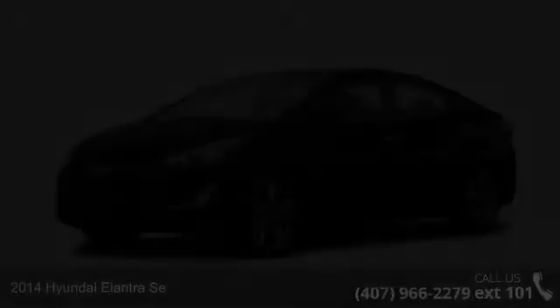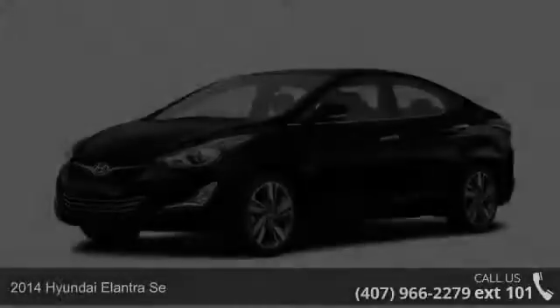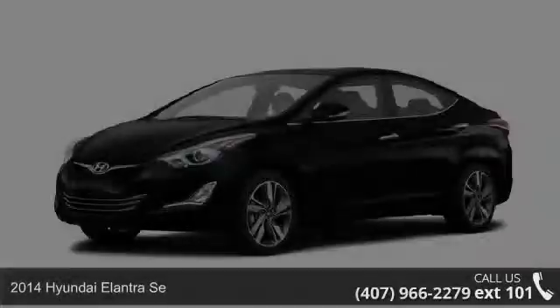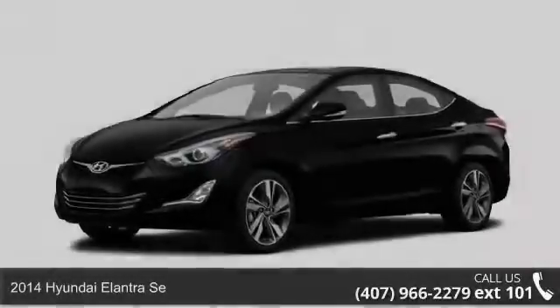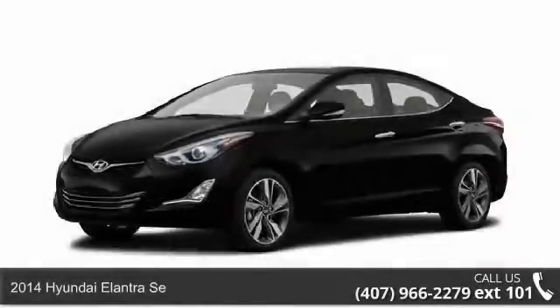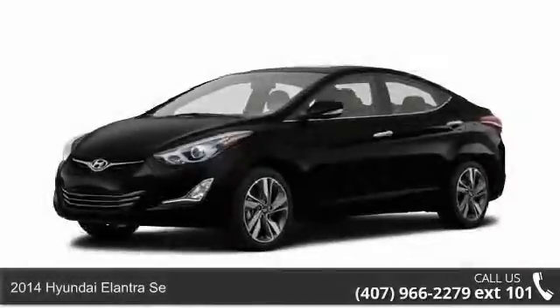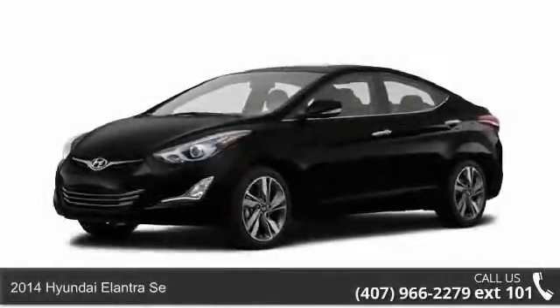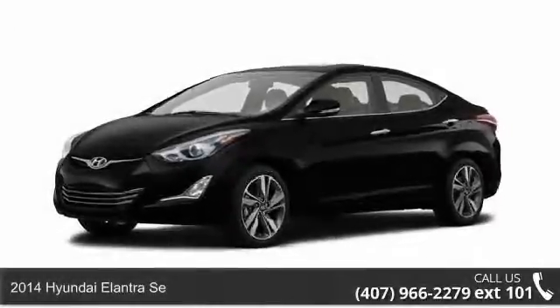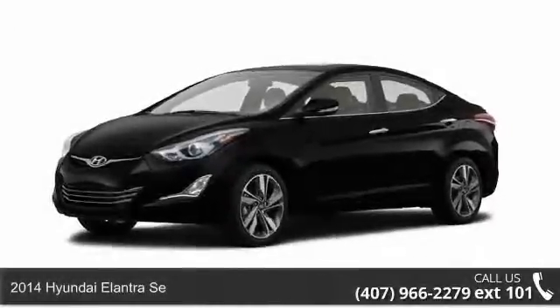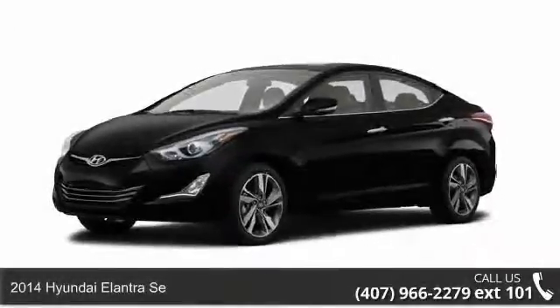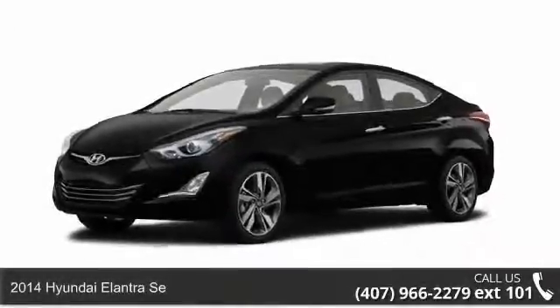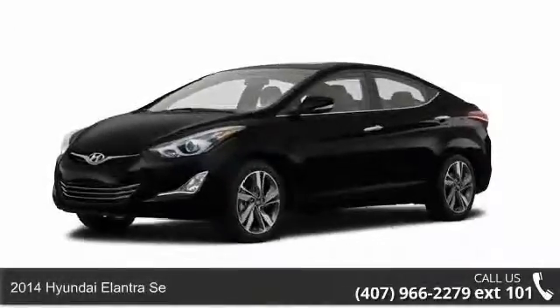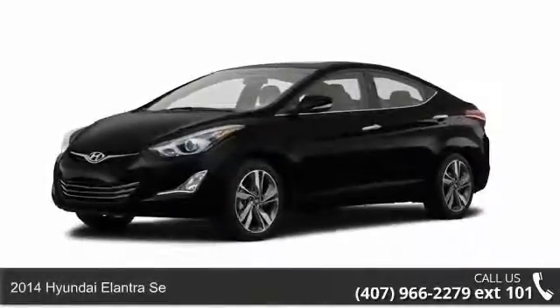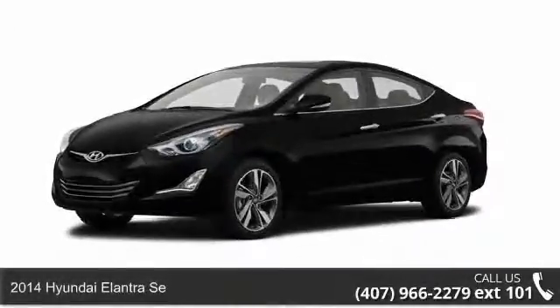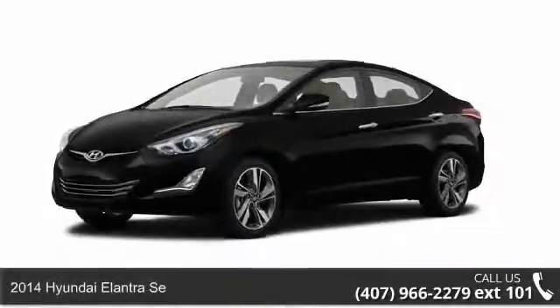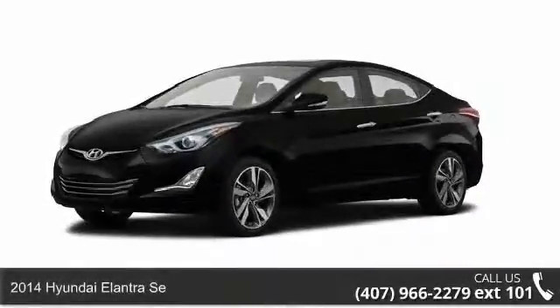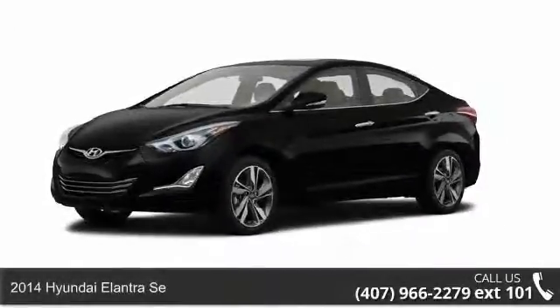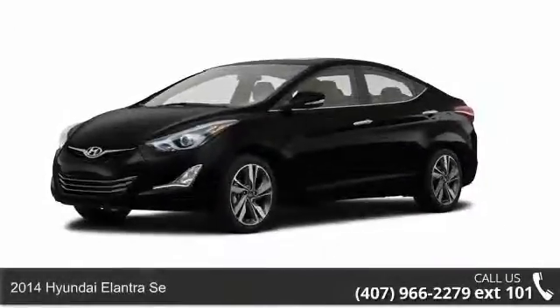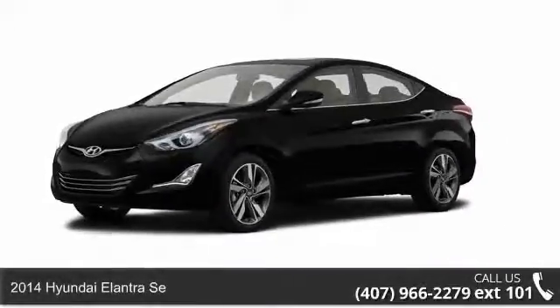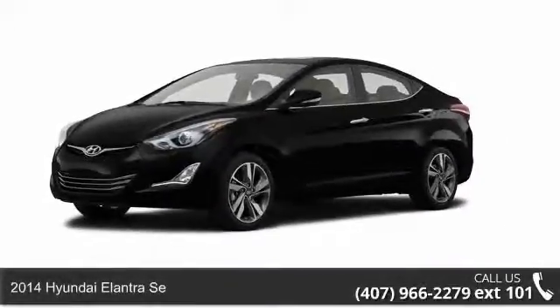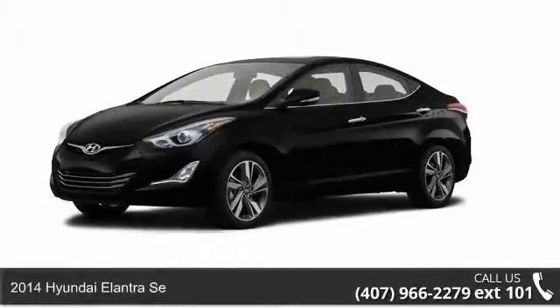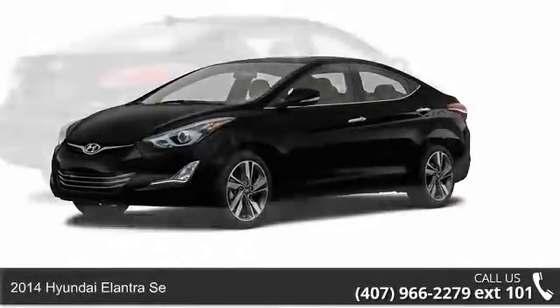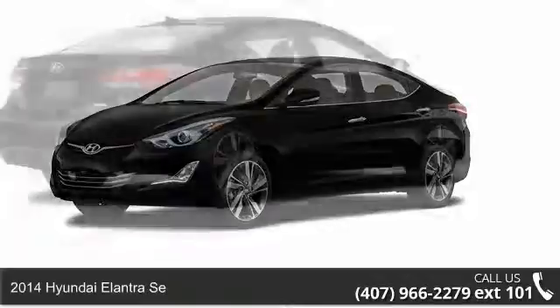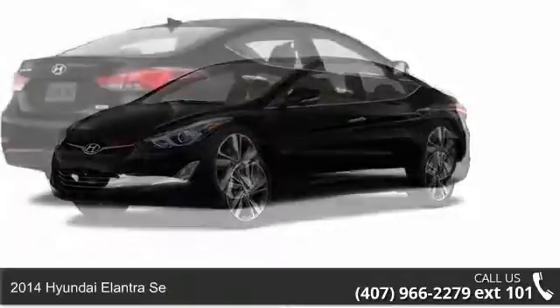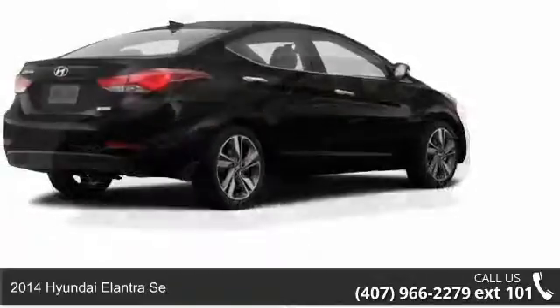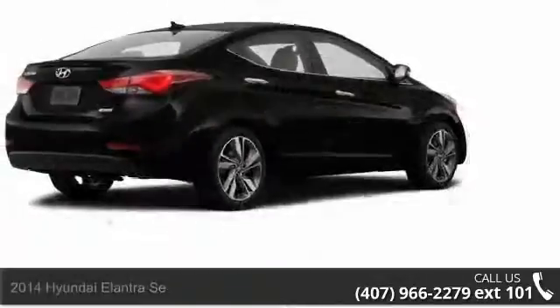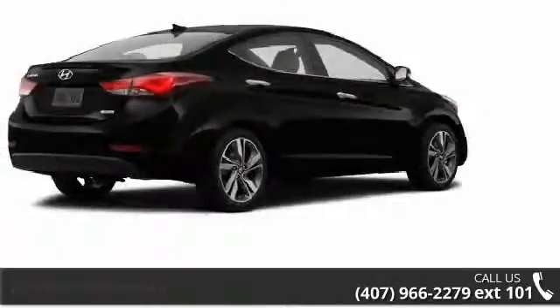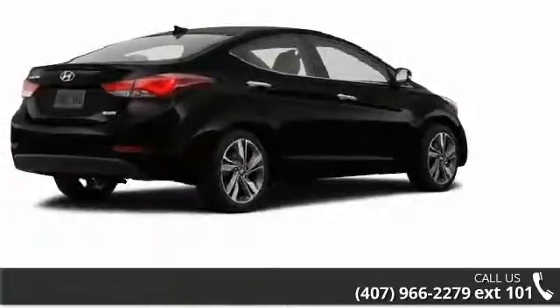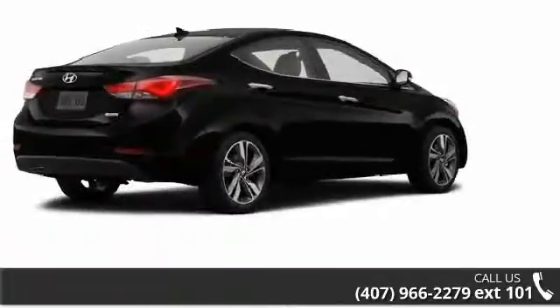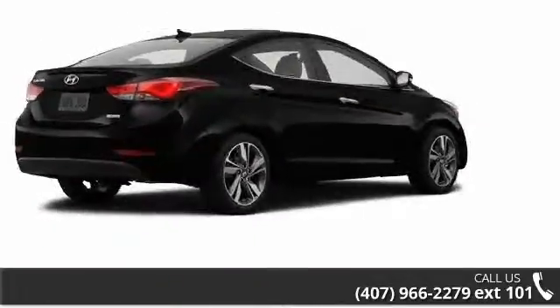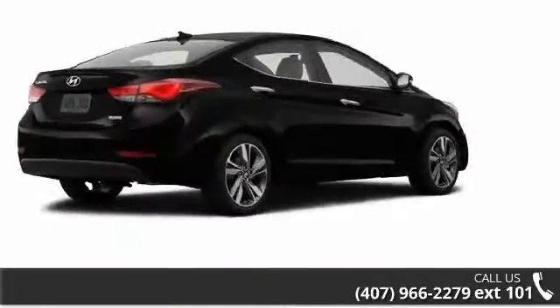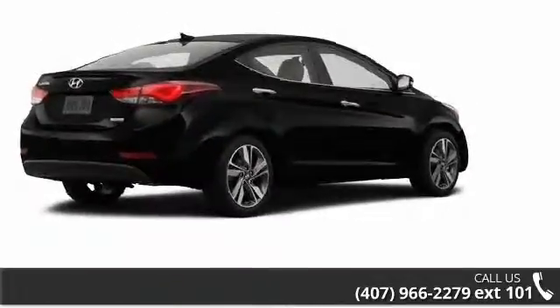Step onto the 2014 Hyundai Elantra SE. If you are looking for an automobile with great features, look no further.